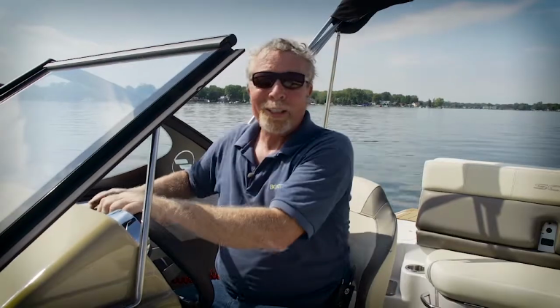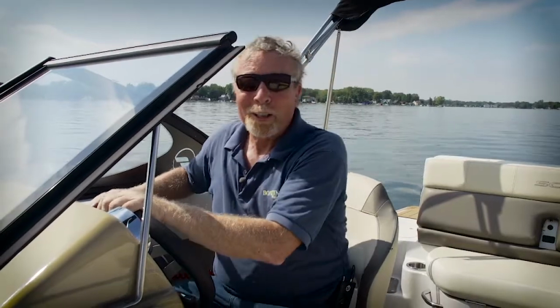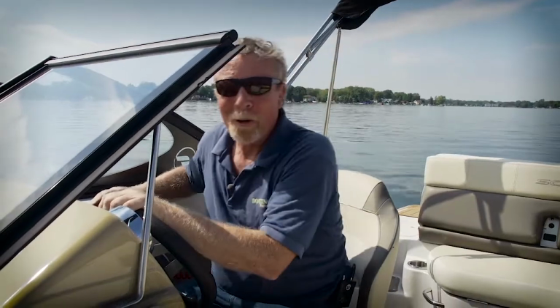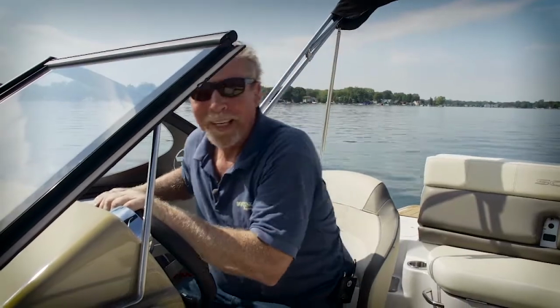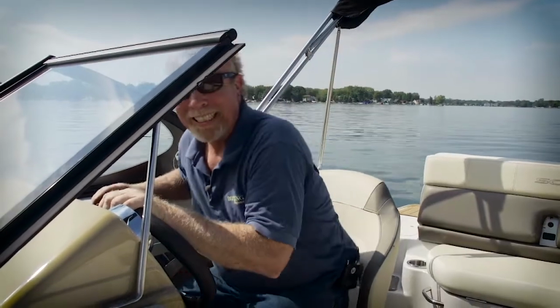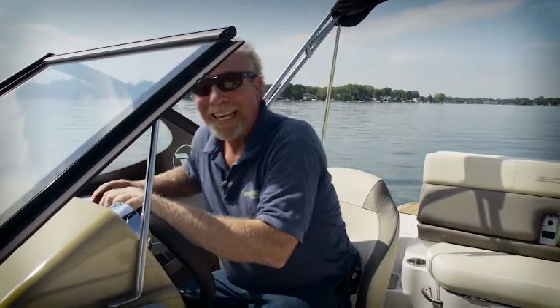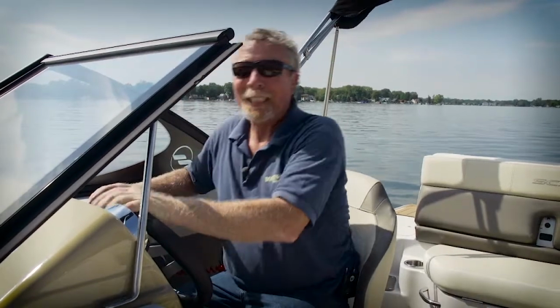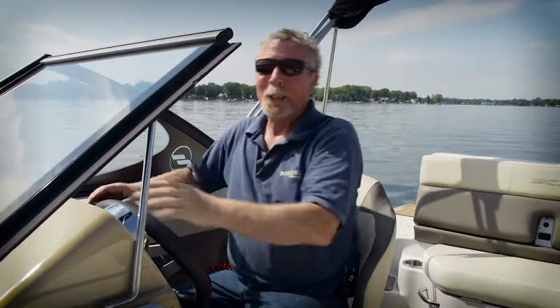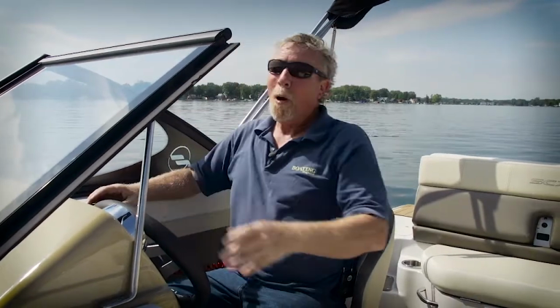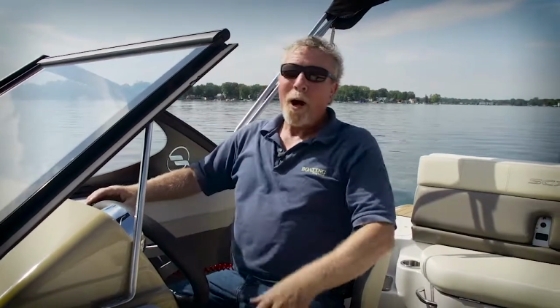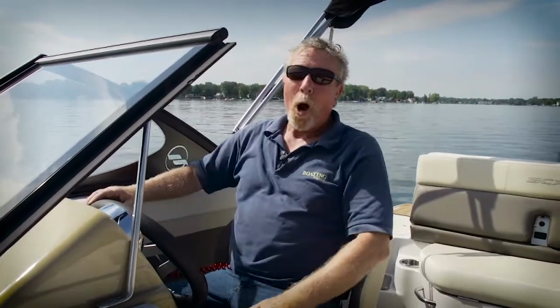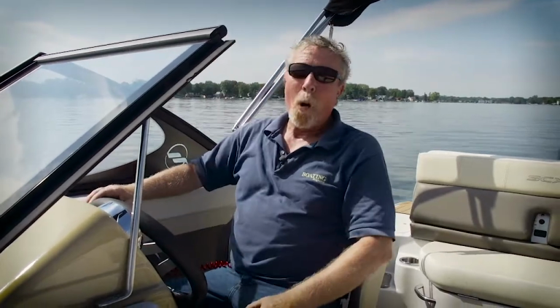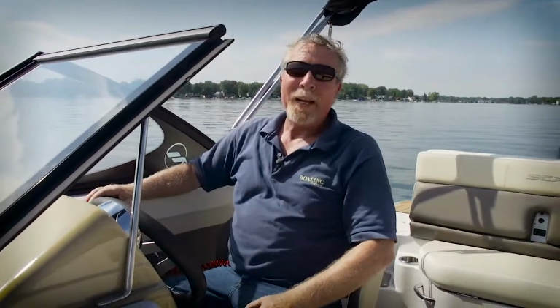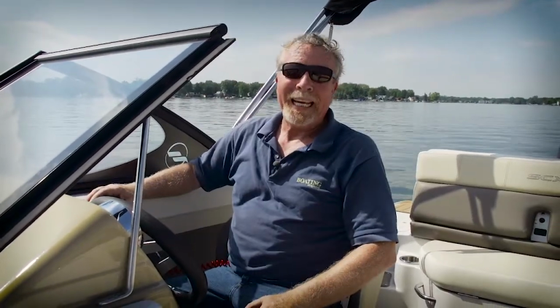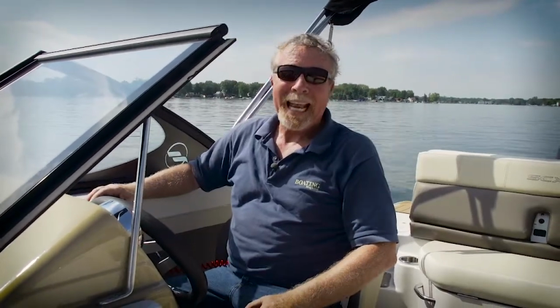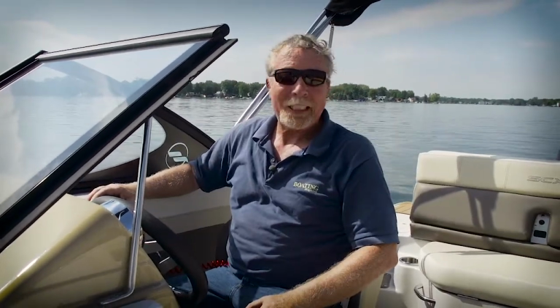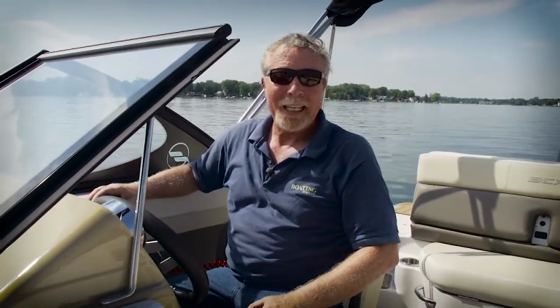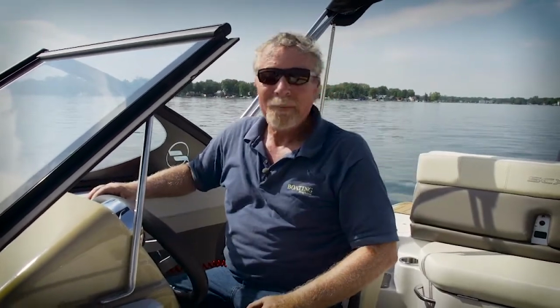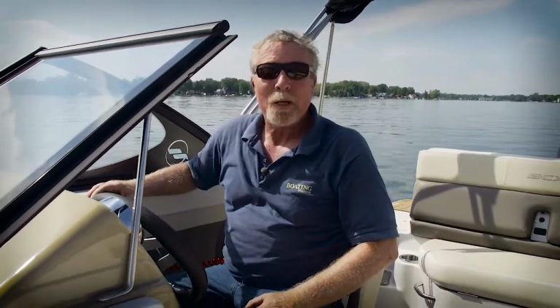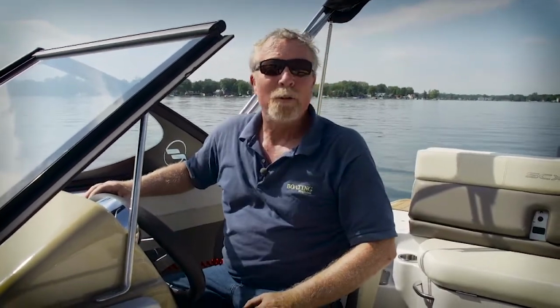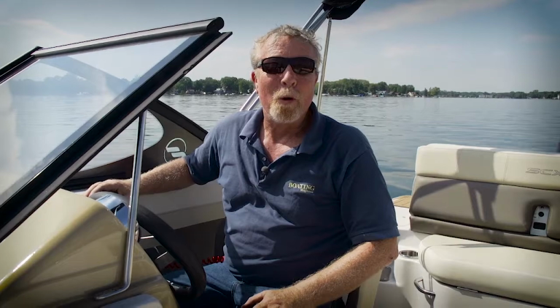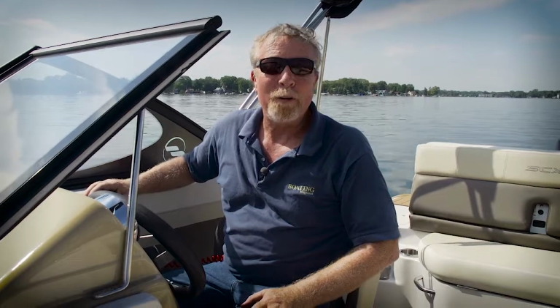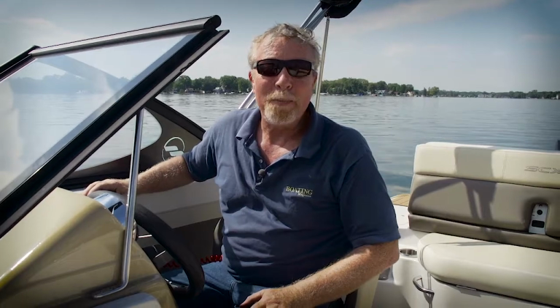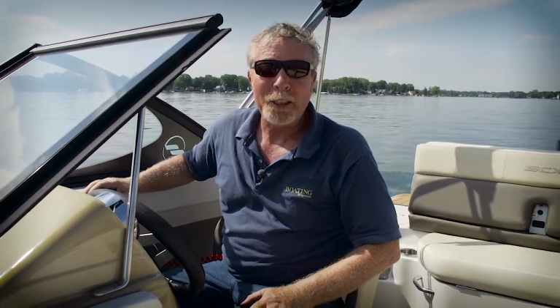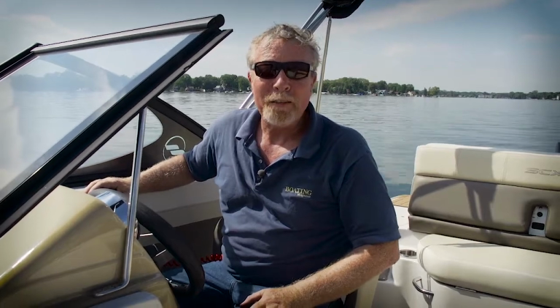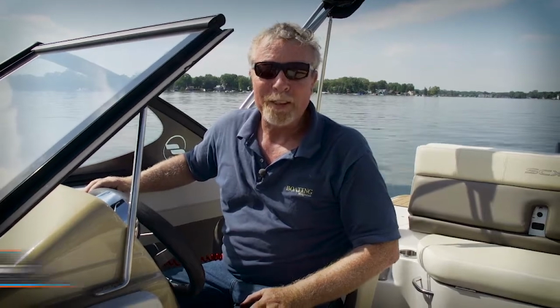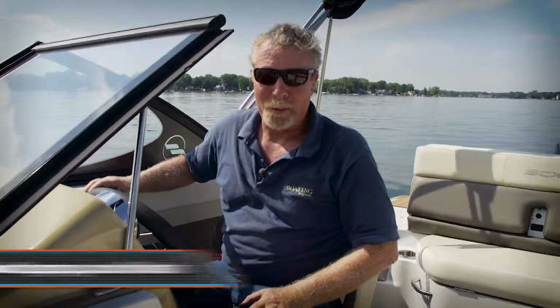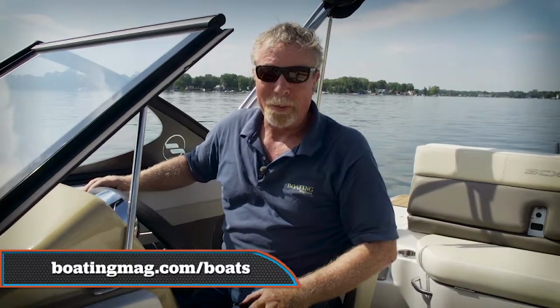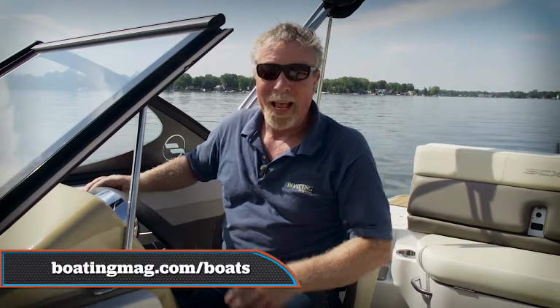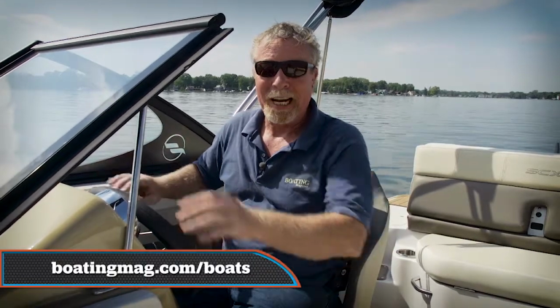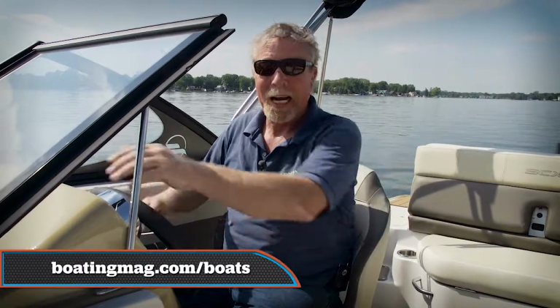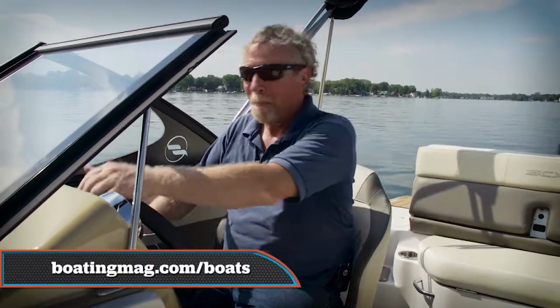Well, that's our tour of the 210 OB-EXT. For more information, visit BoatingMag.com.